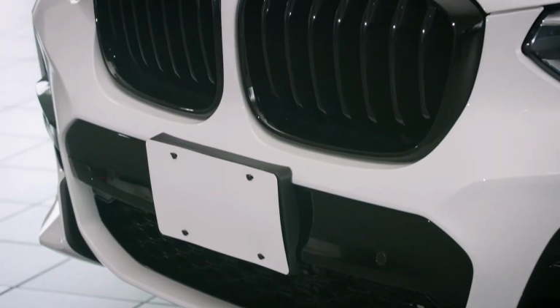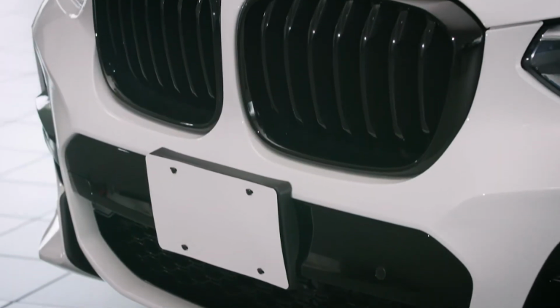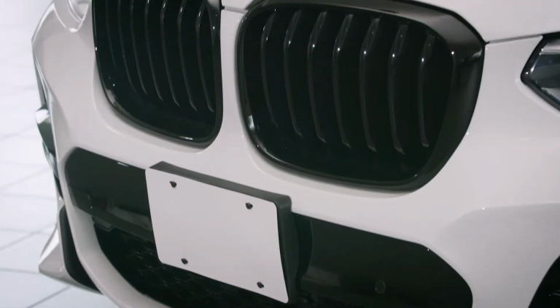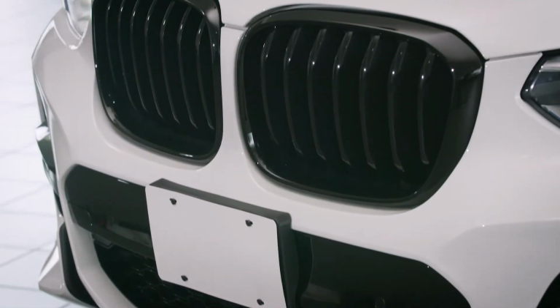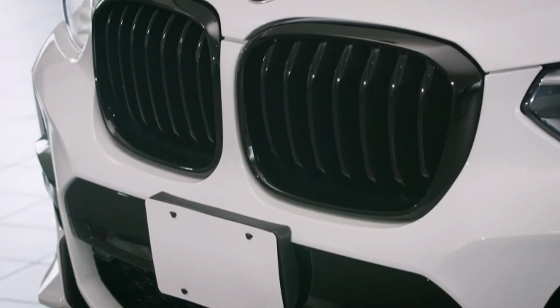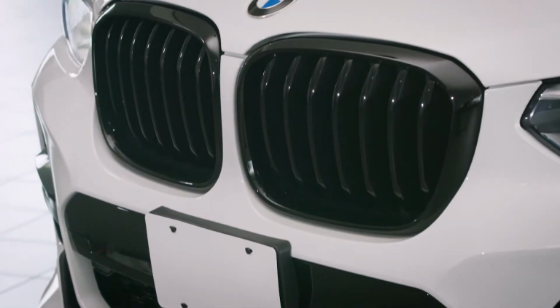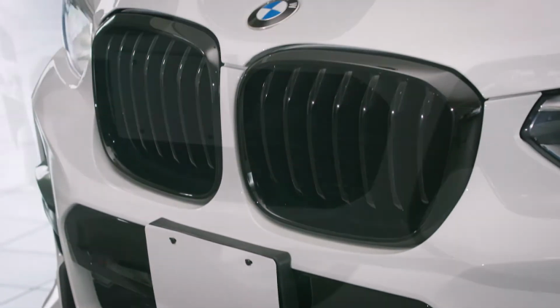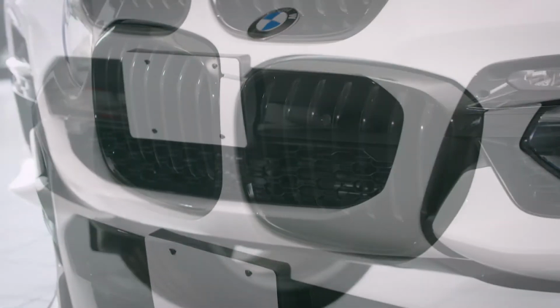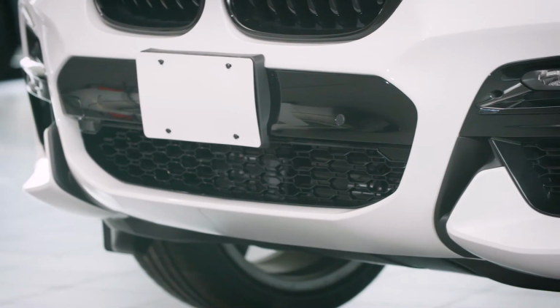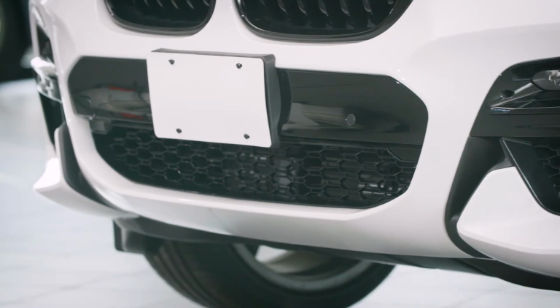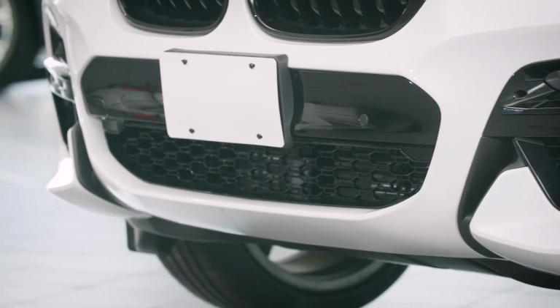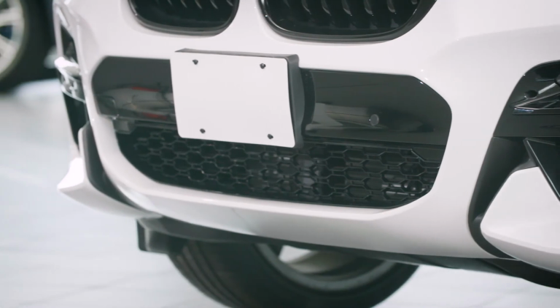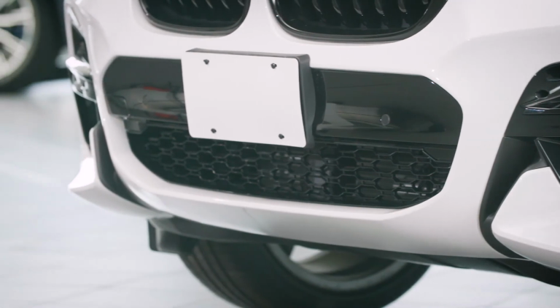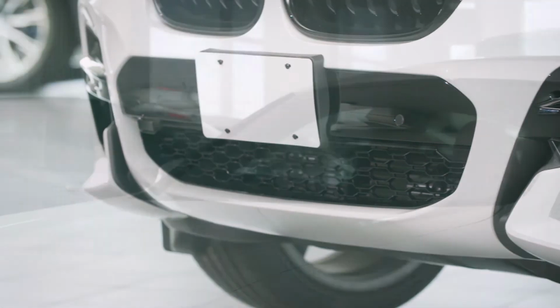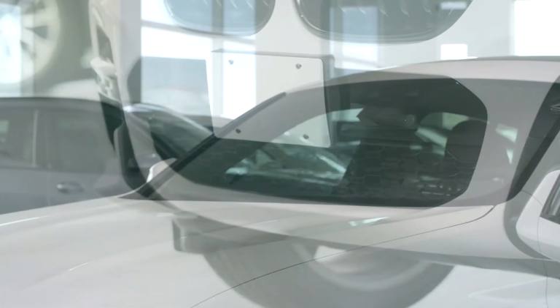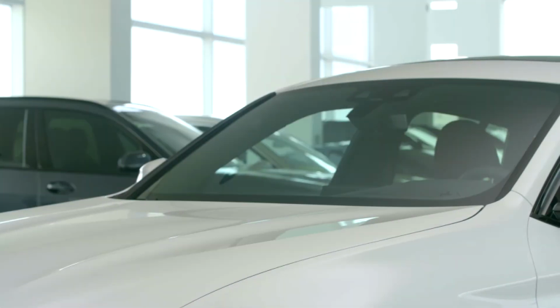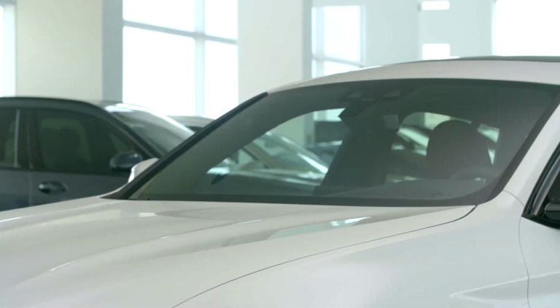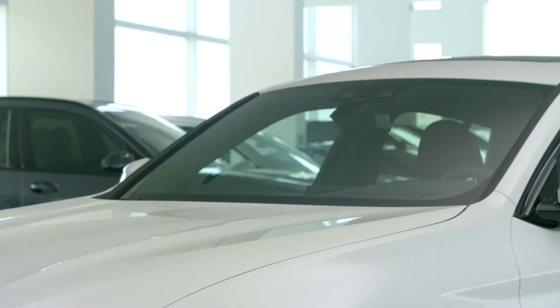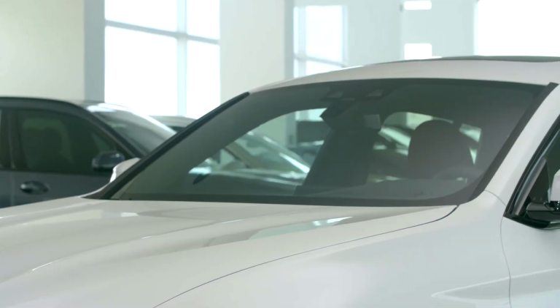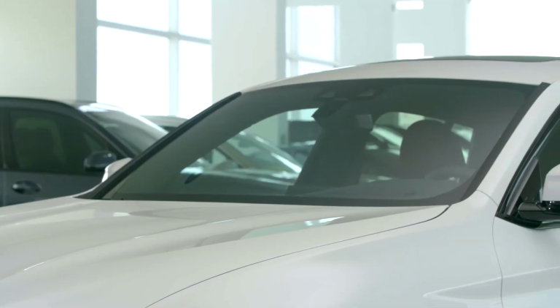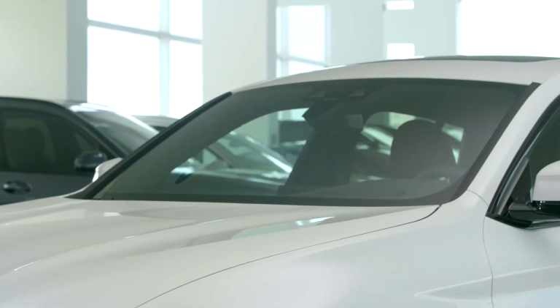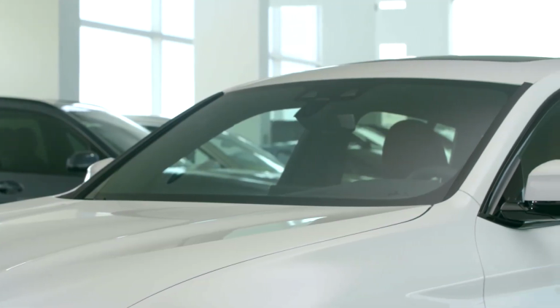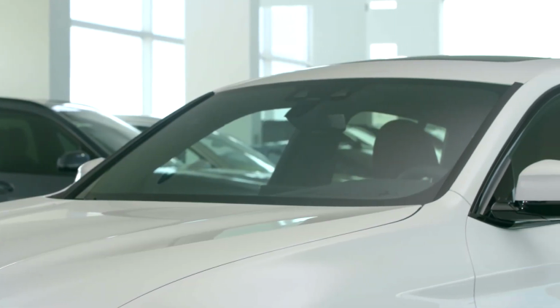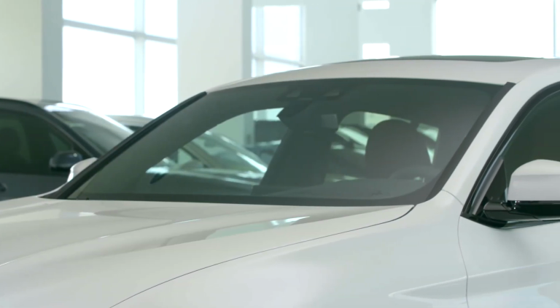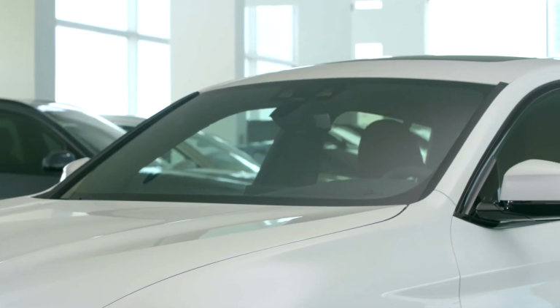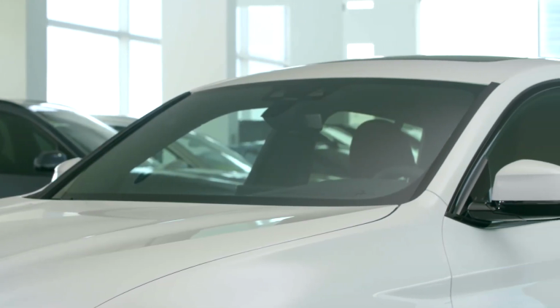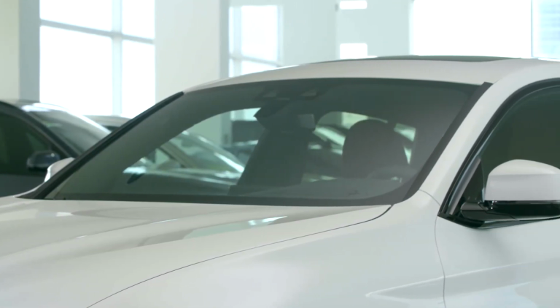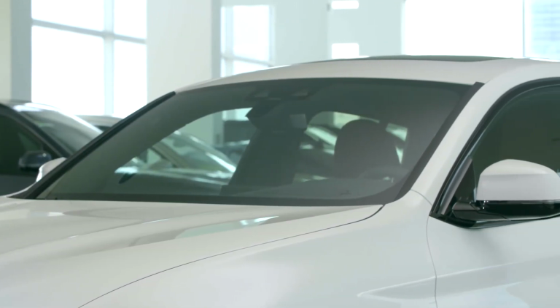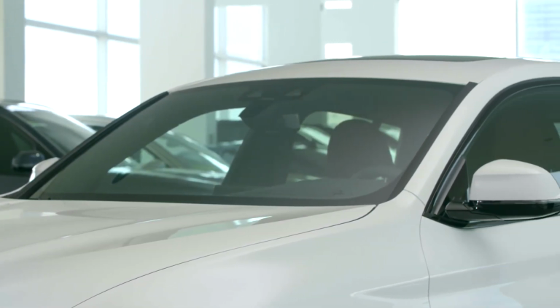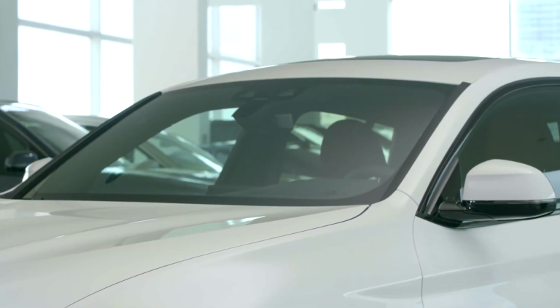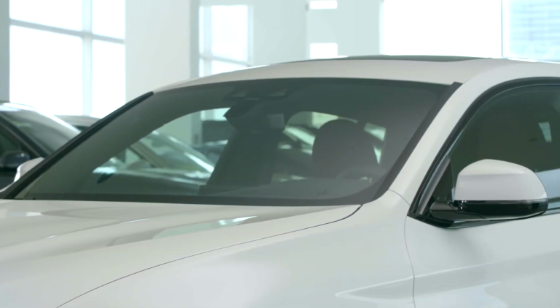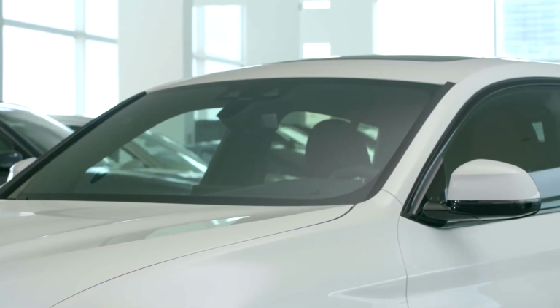Its large double grille, sculpted lower front end, and raked windshield further separate the X4 from a typical SAV.